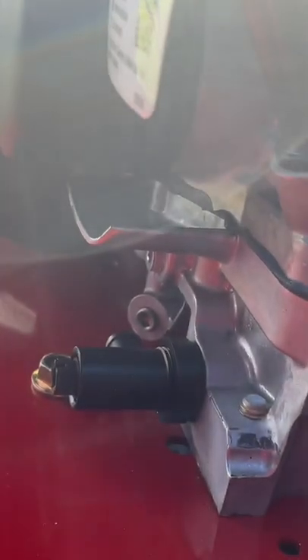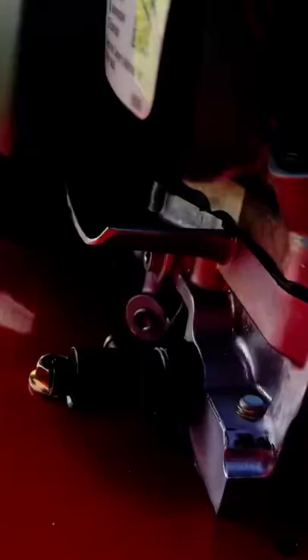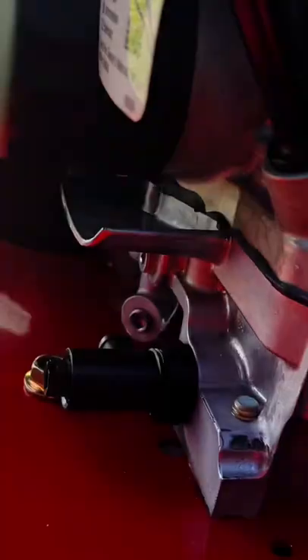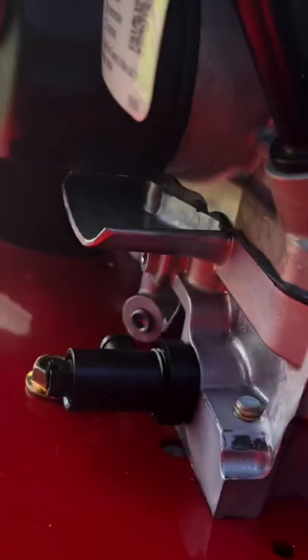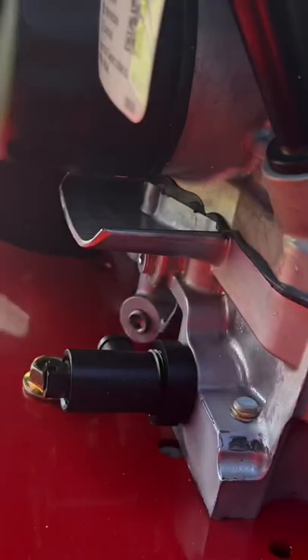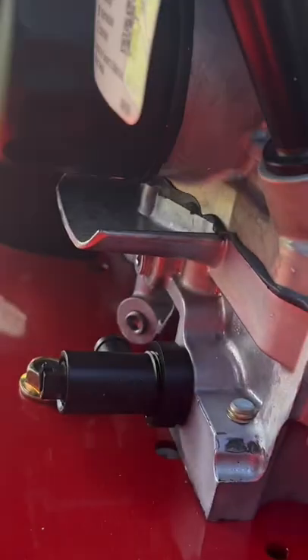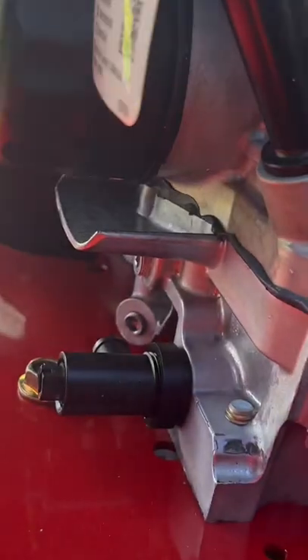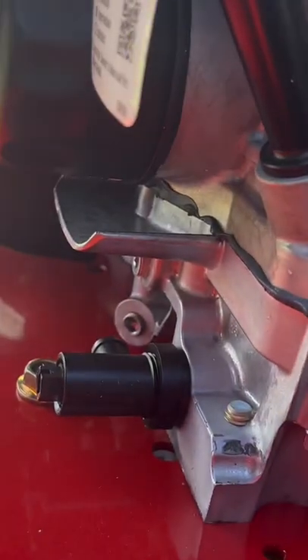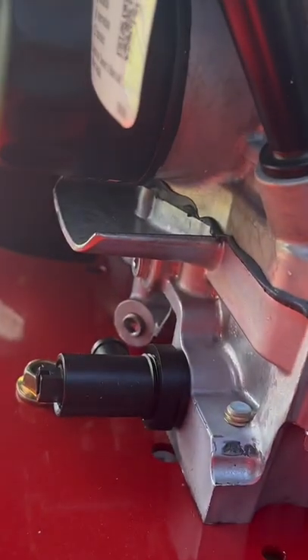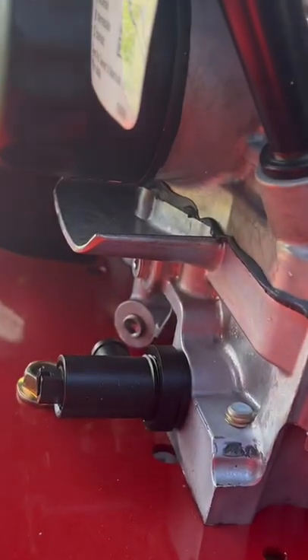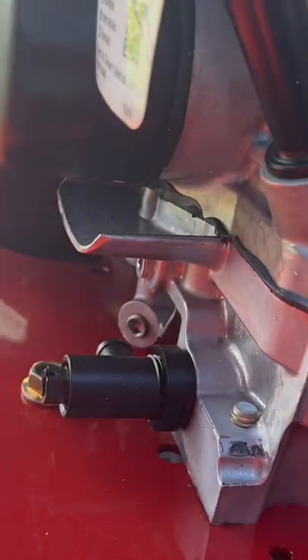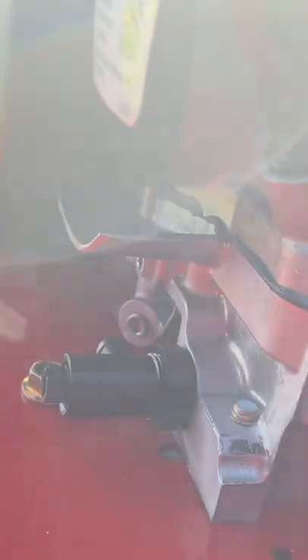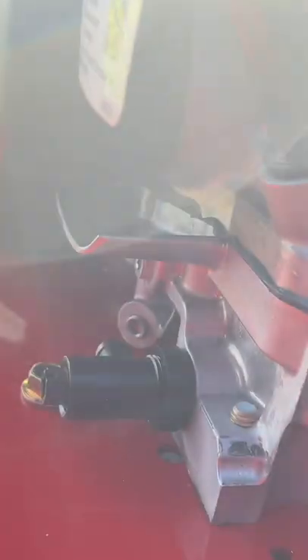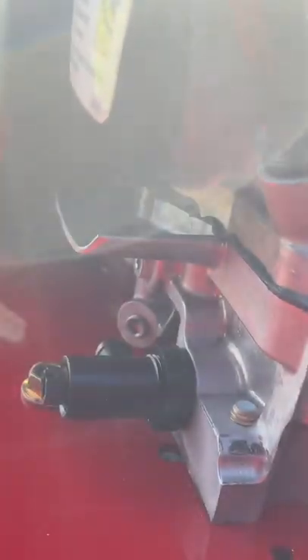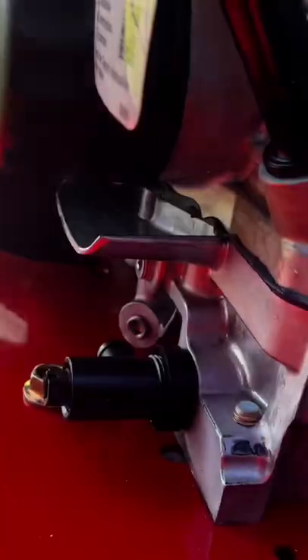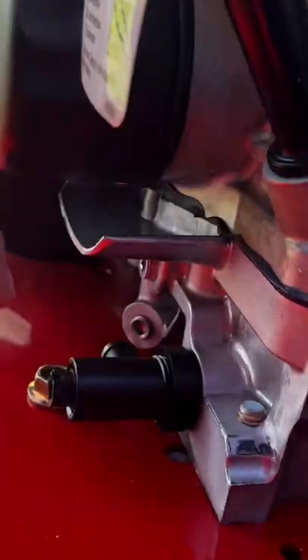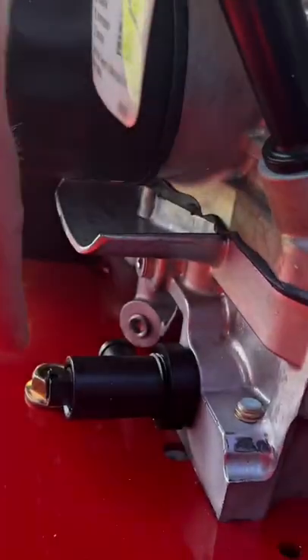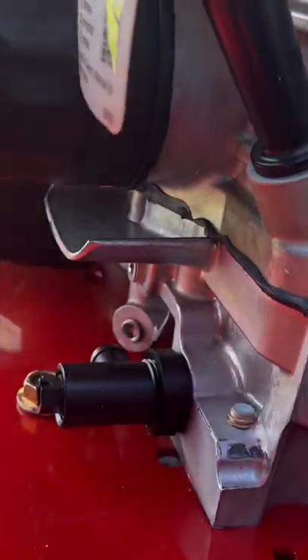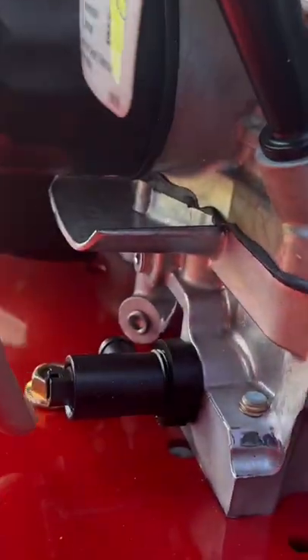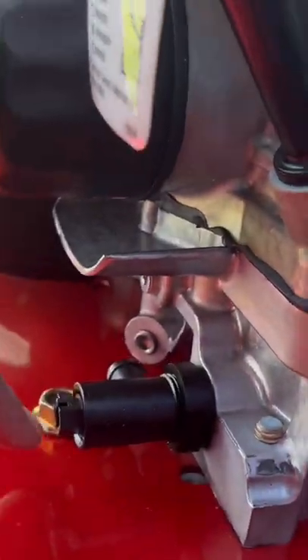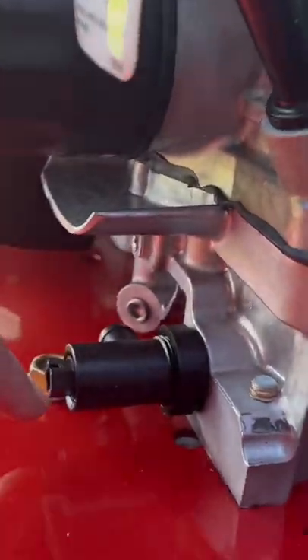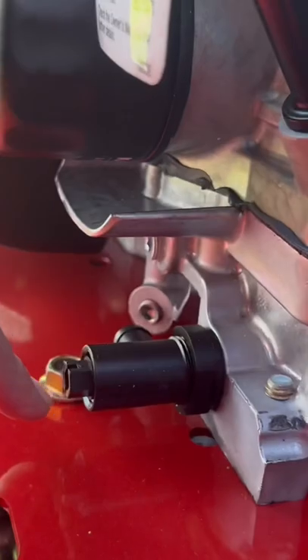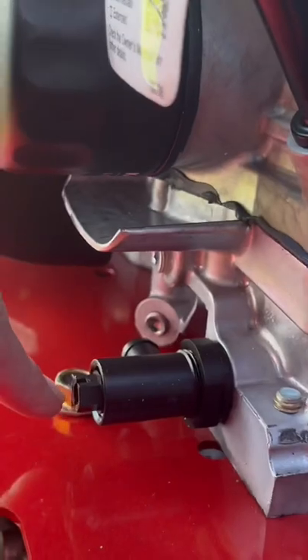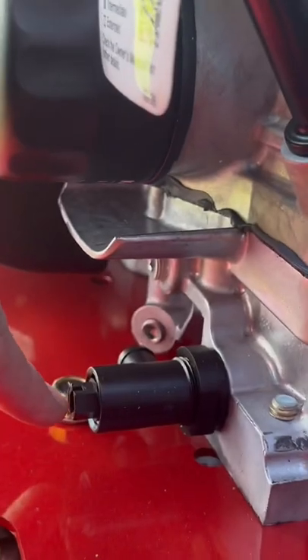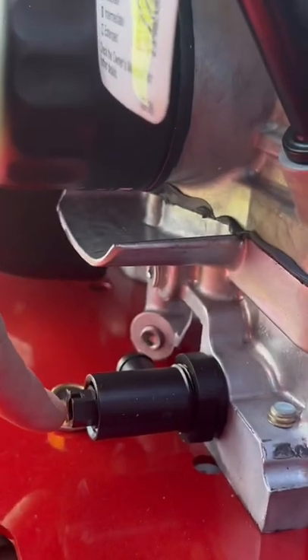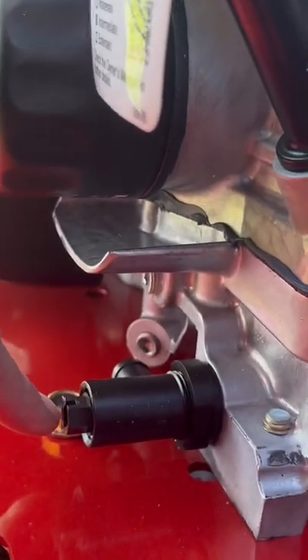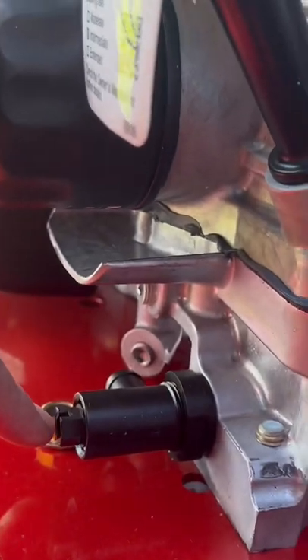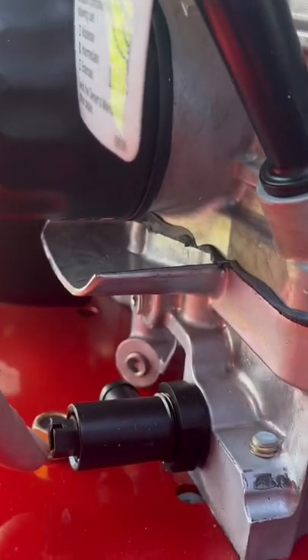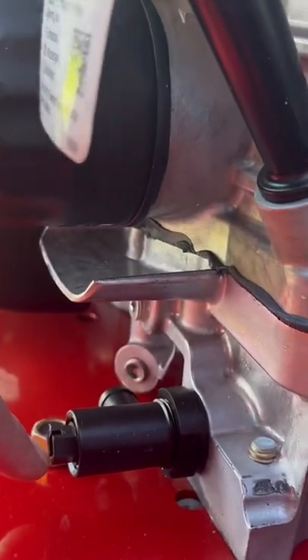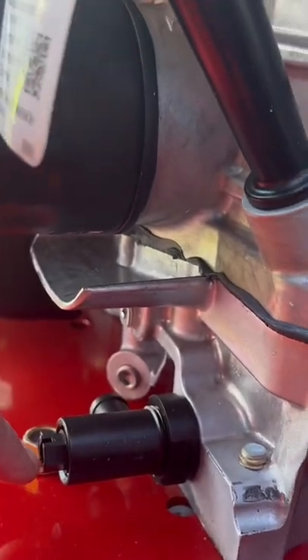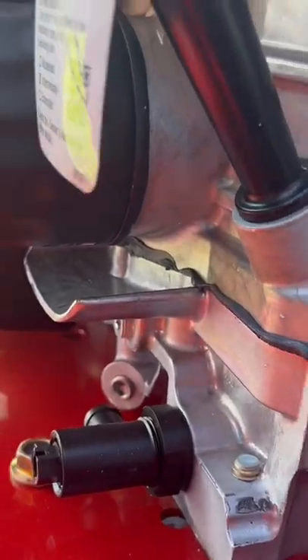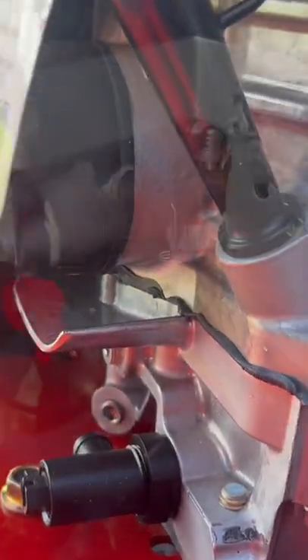Here's your oil filter right here, so it's really easy. How do you drain it? You just unscrew it right here? Yeah, open that up and it drains right out.